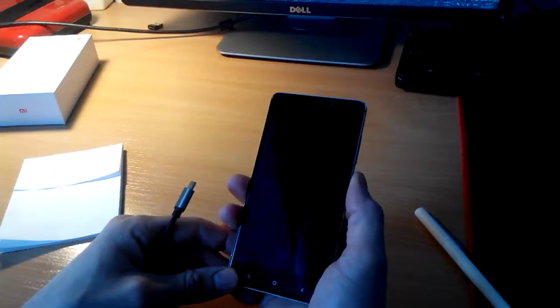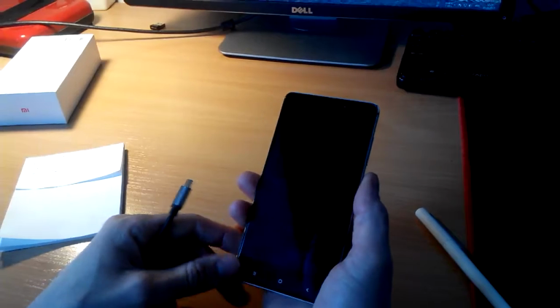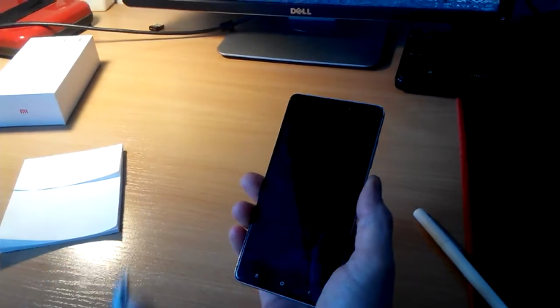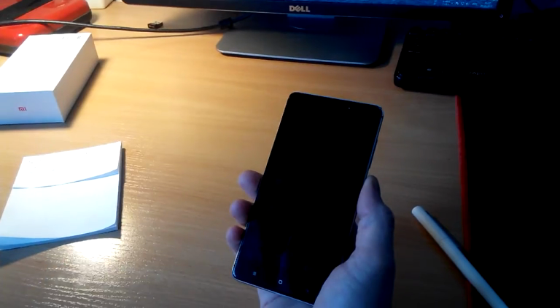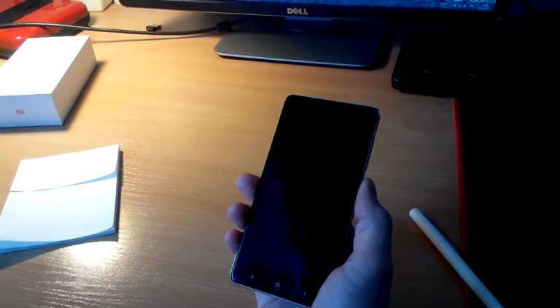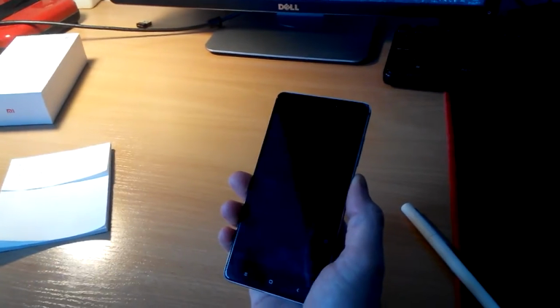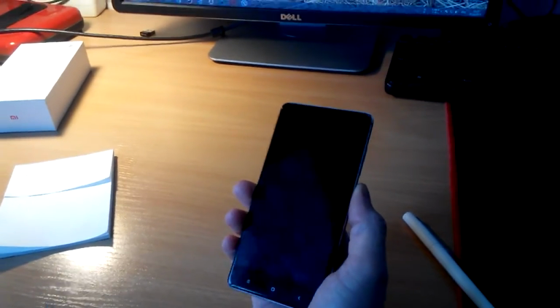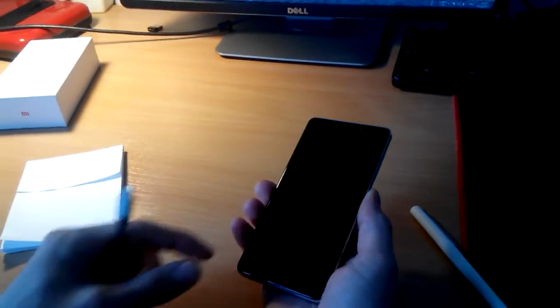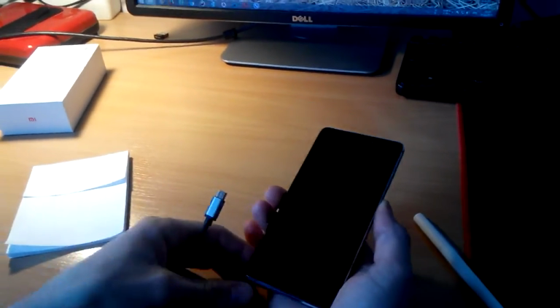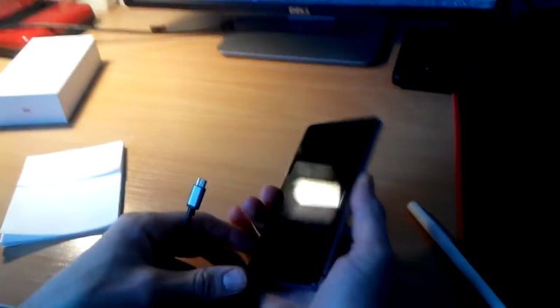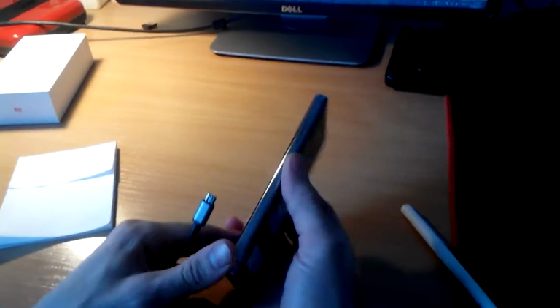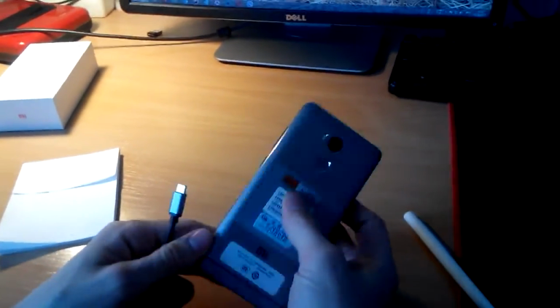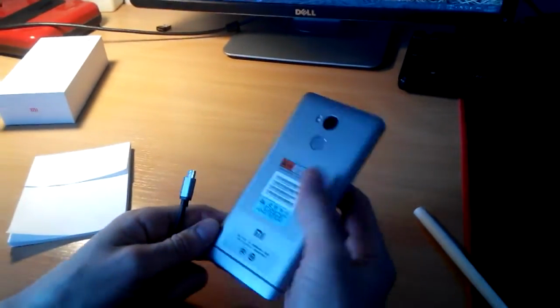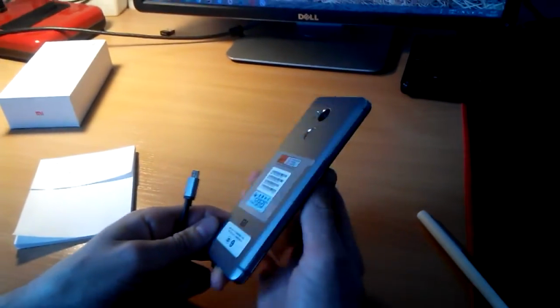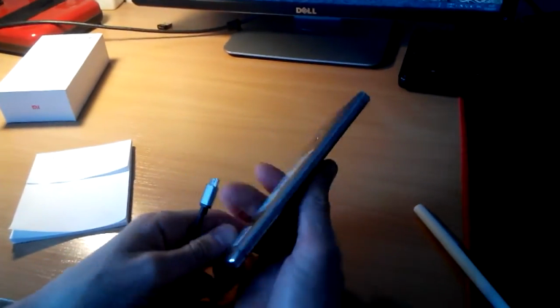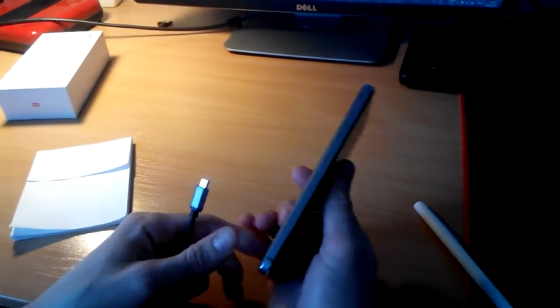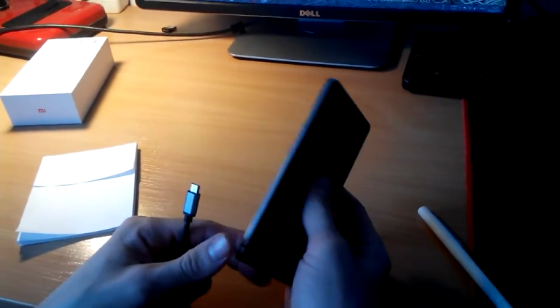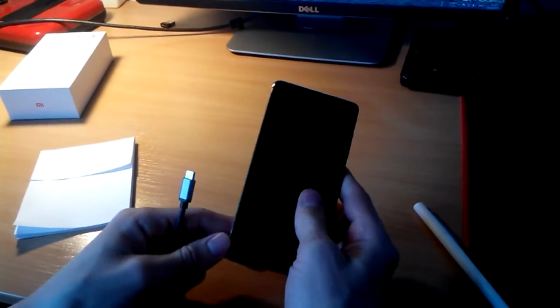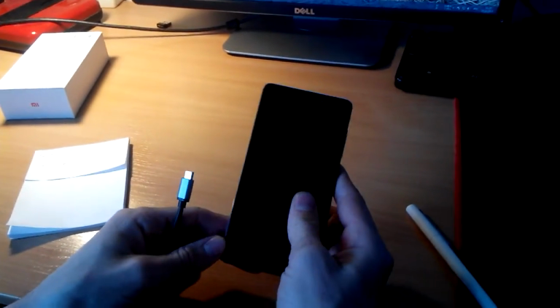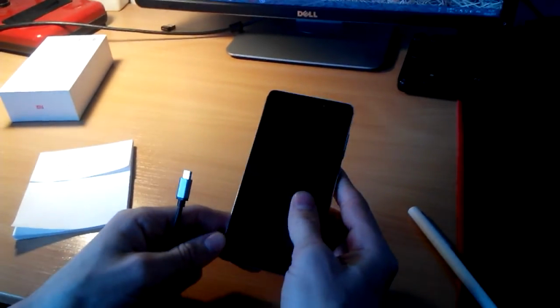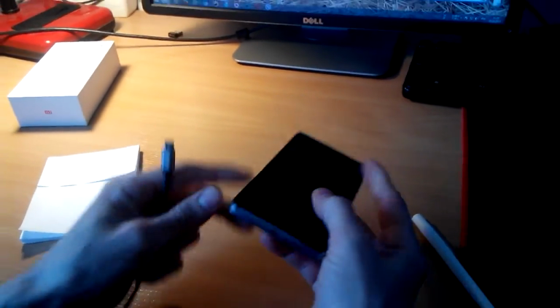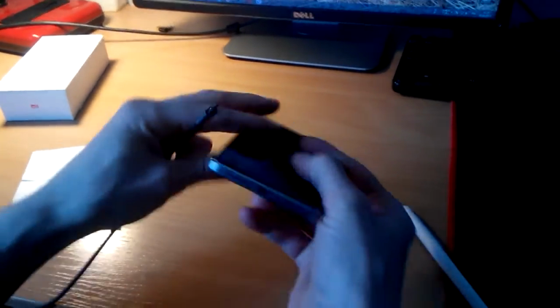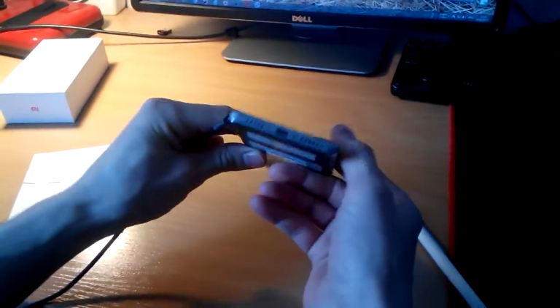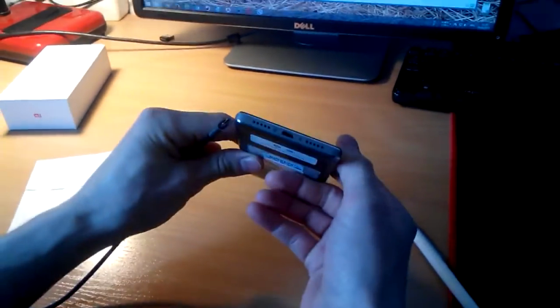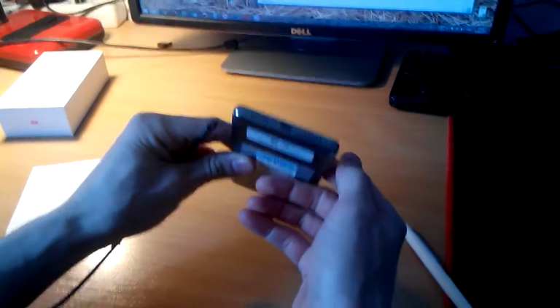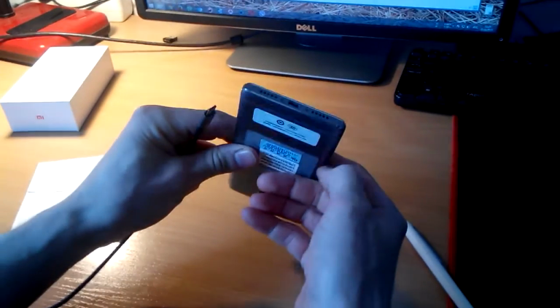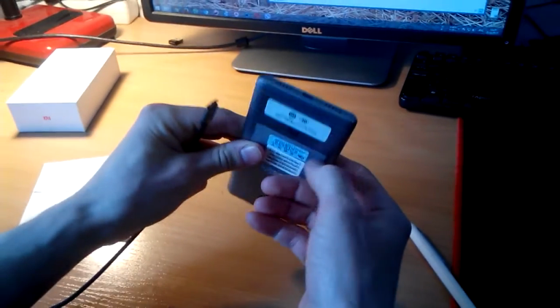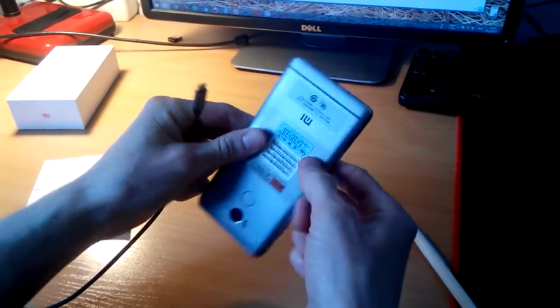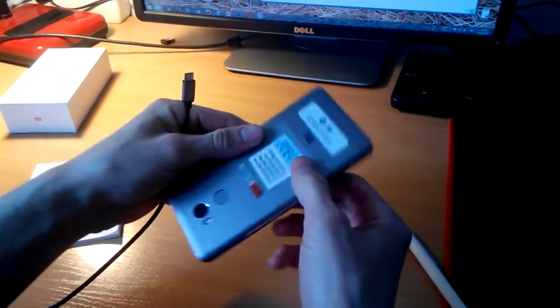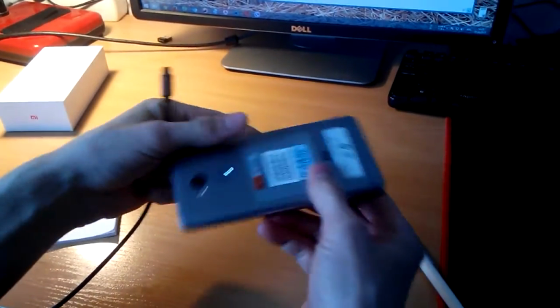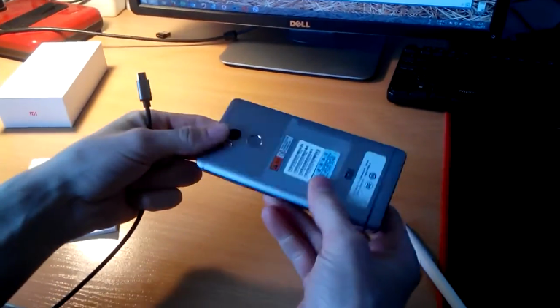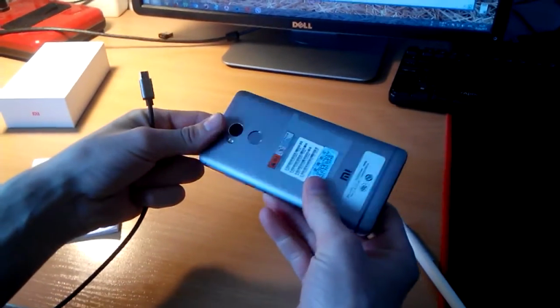Hello guys! In my hand I have Redmi 4 Prime, or you can call it Pro.